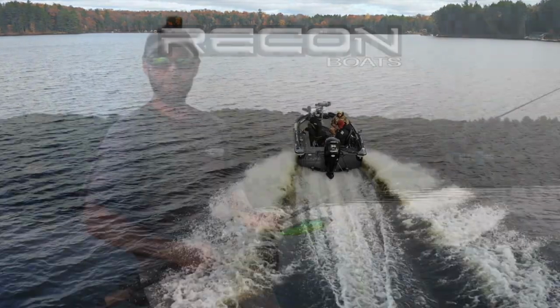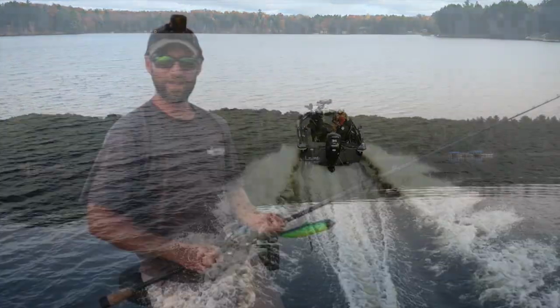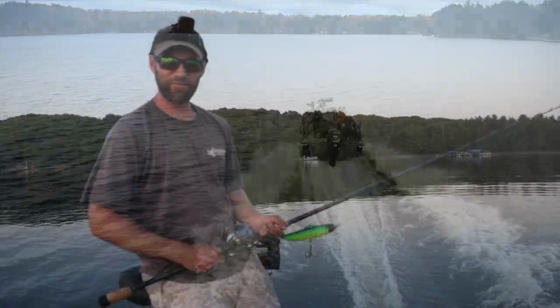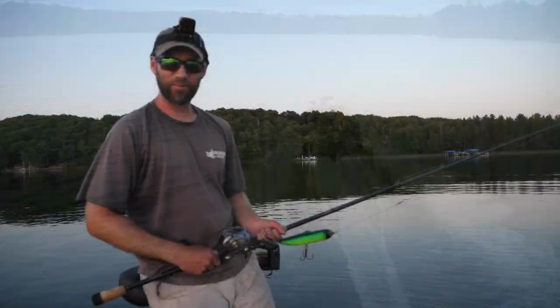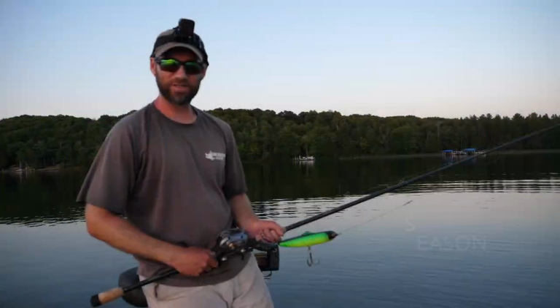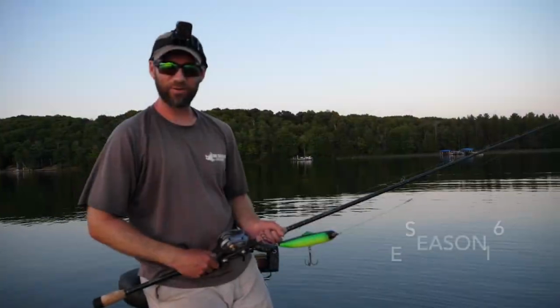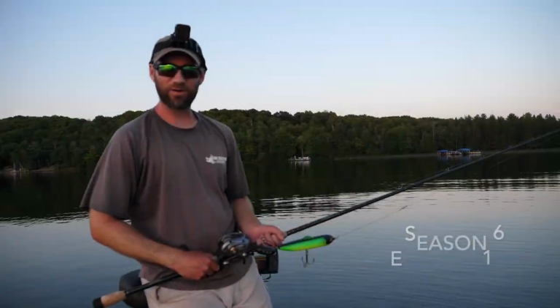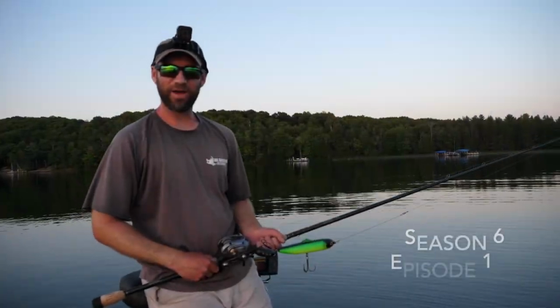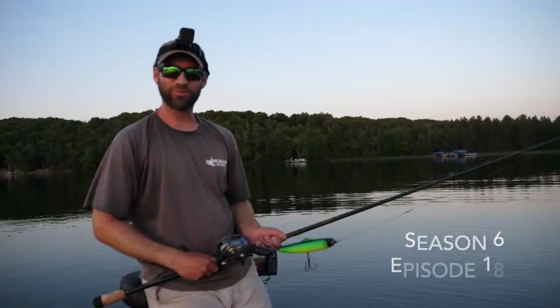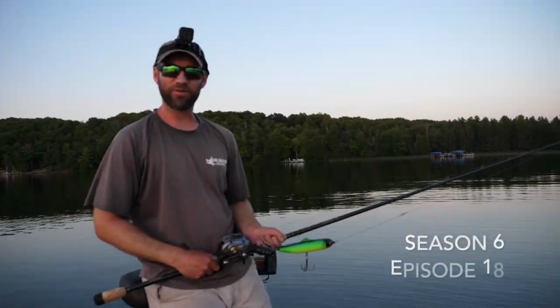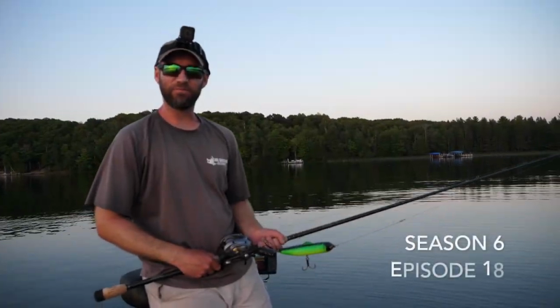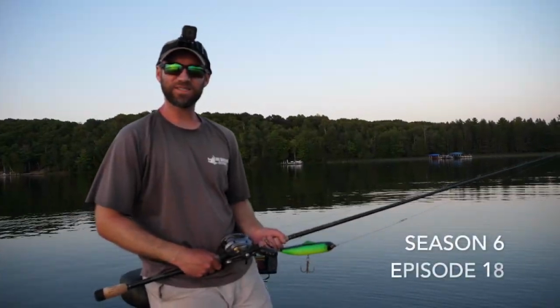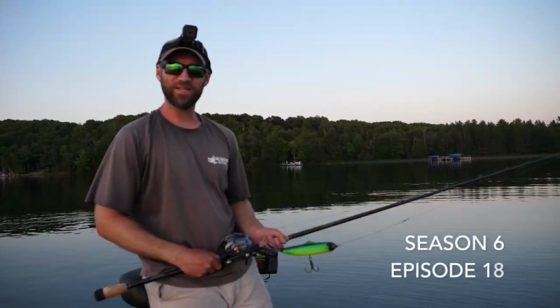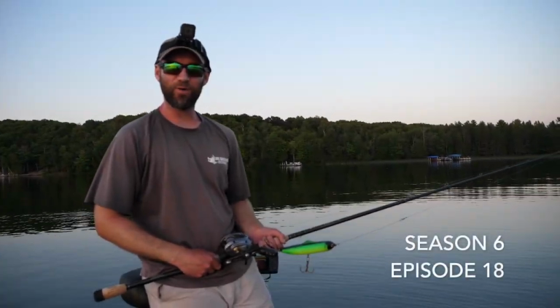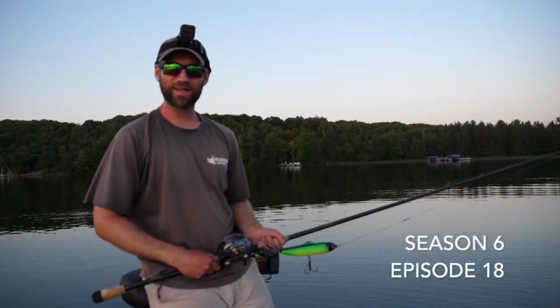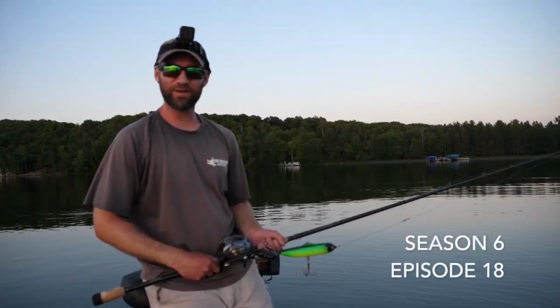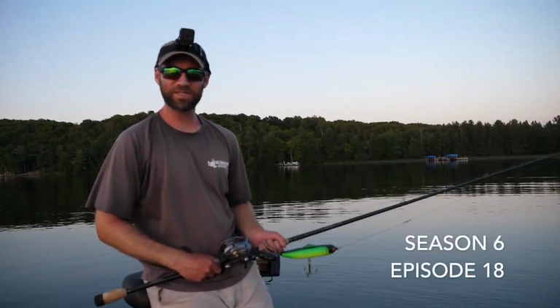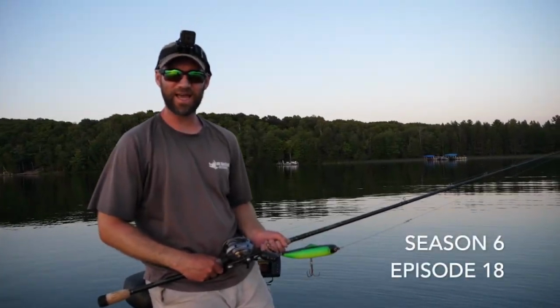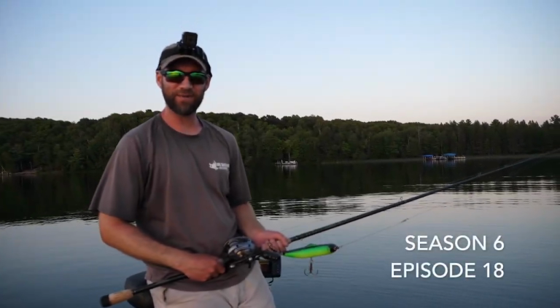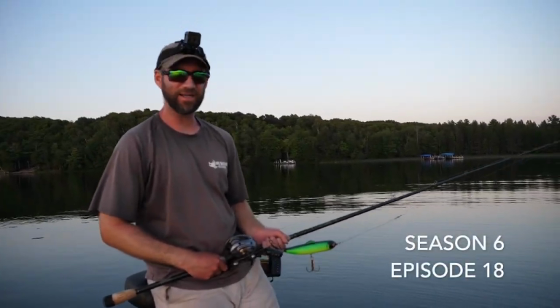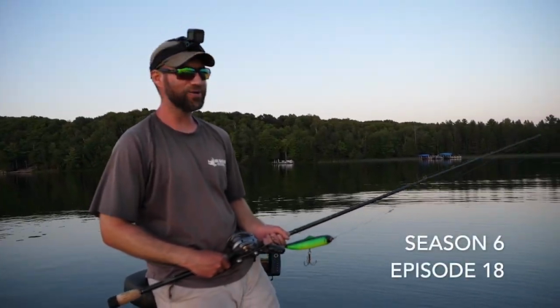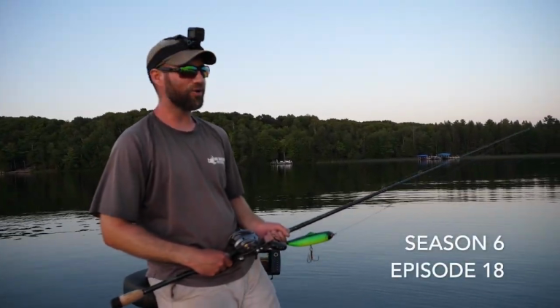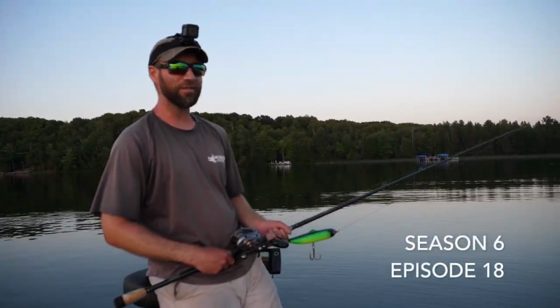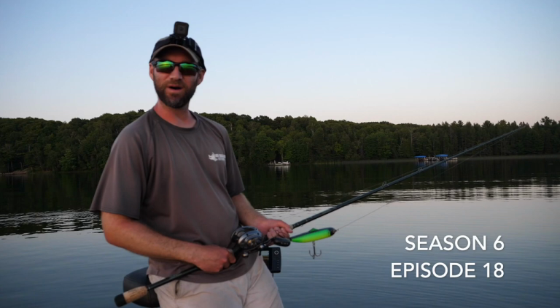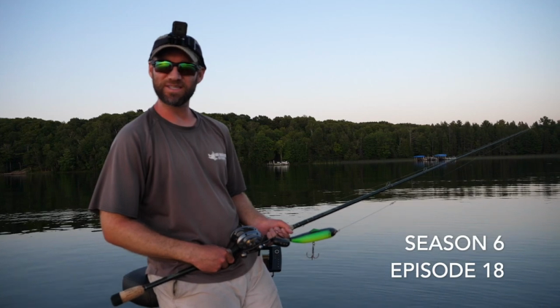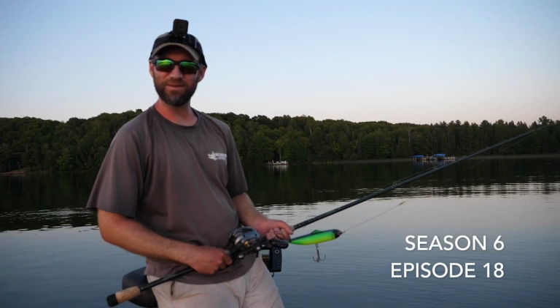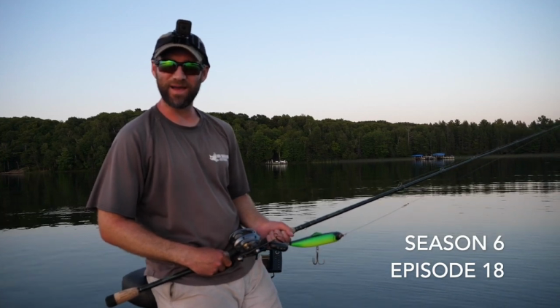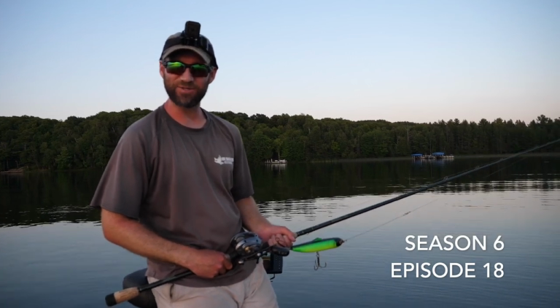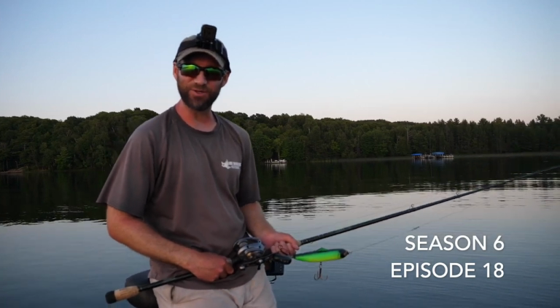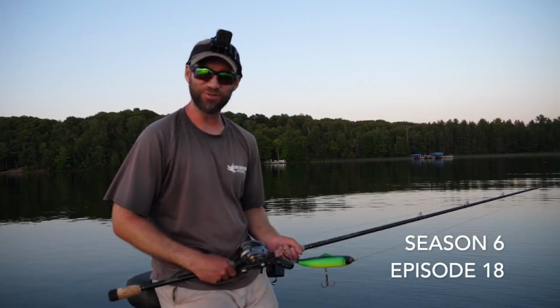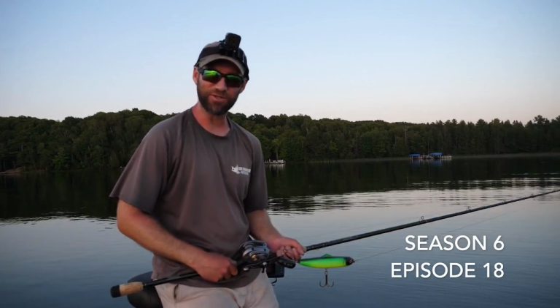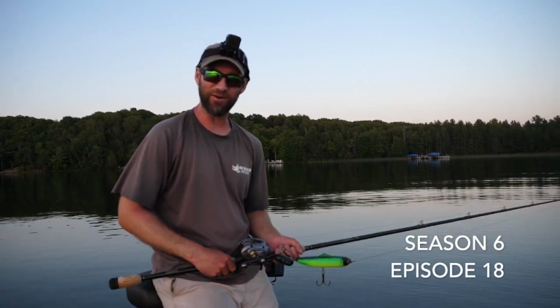Hey everybody, and welcome back to another Muskie Quick Tips segment here on the Muskie Mastery YouTube channel.